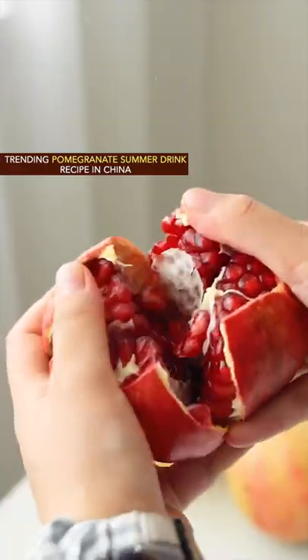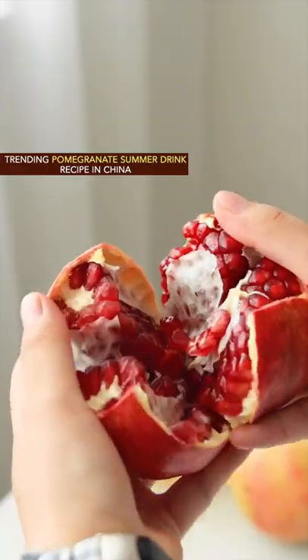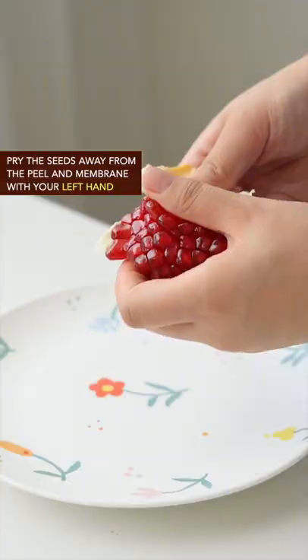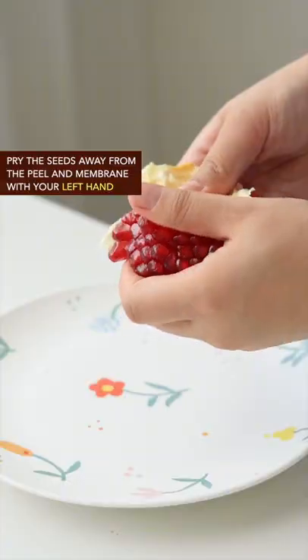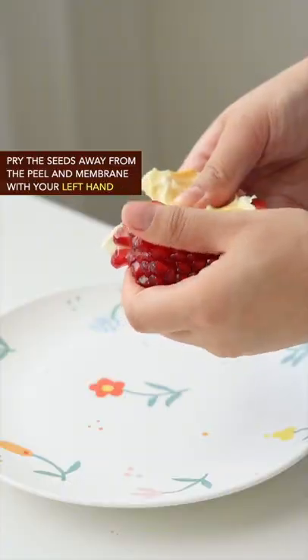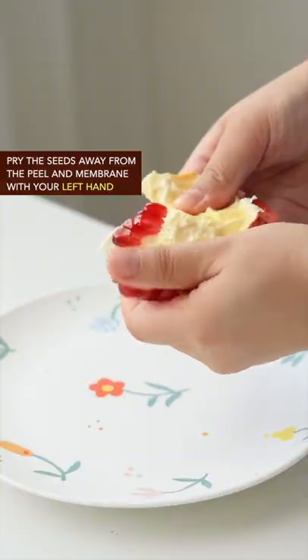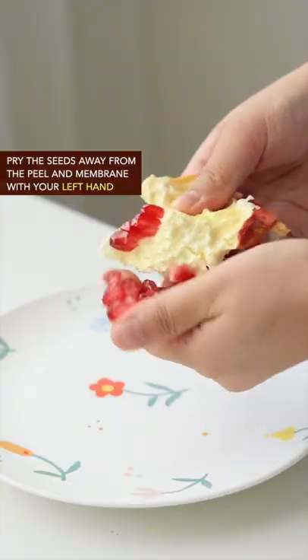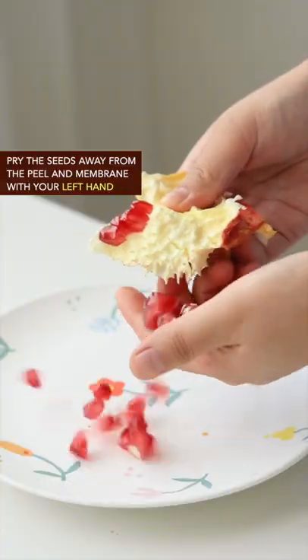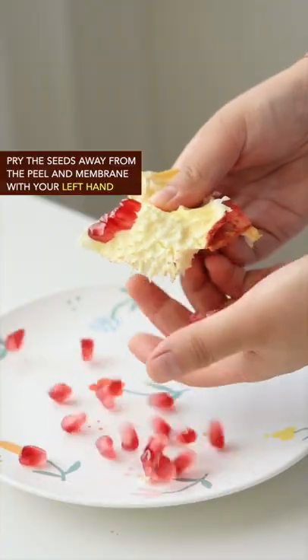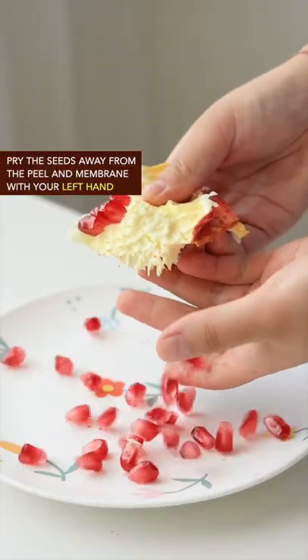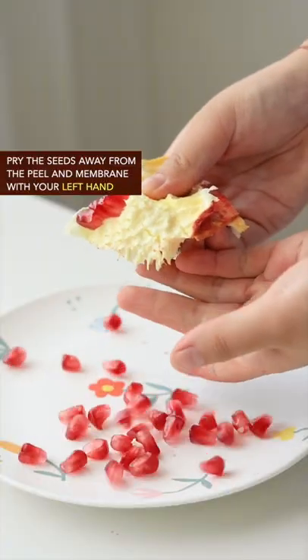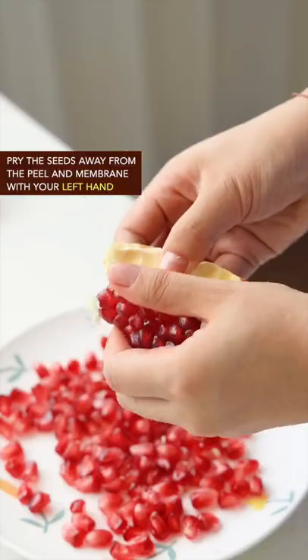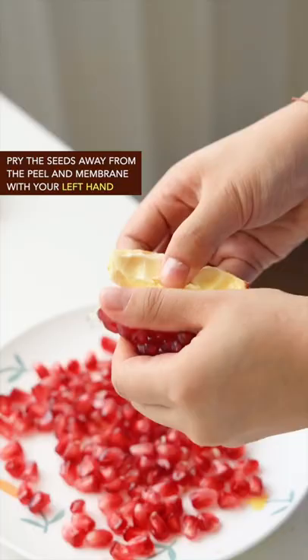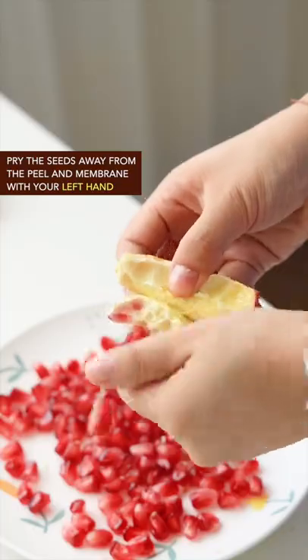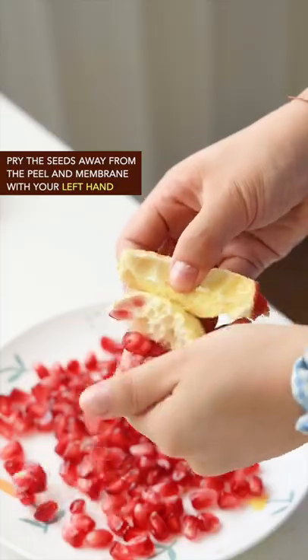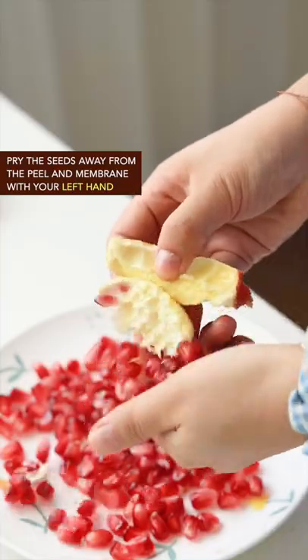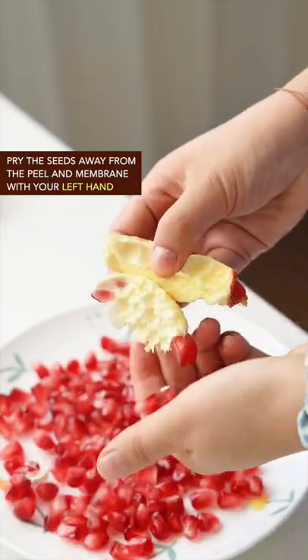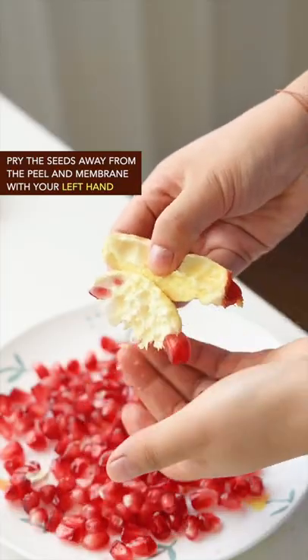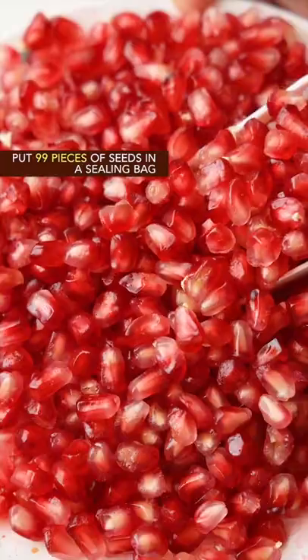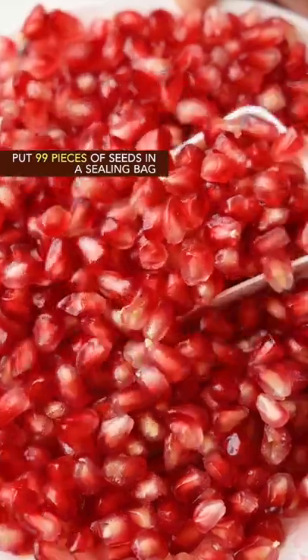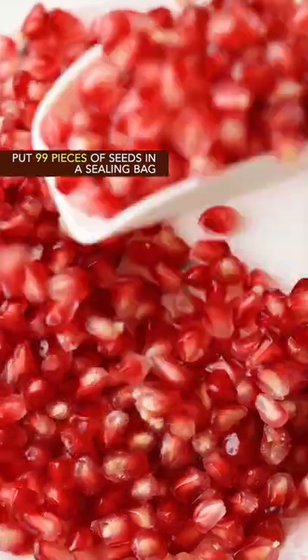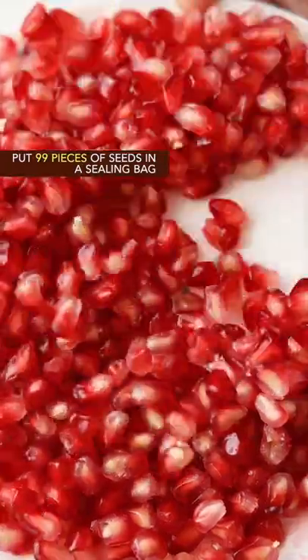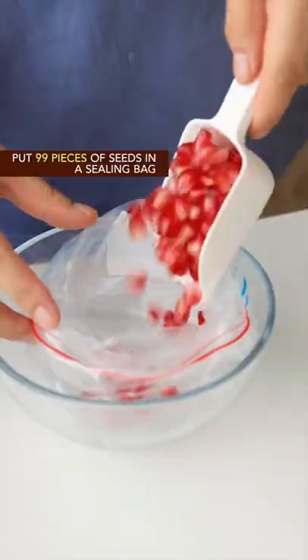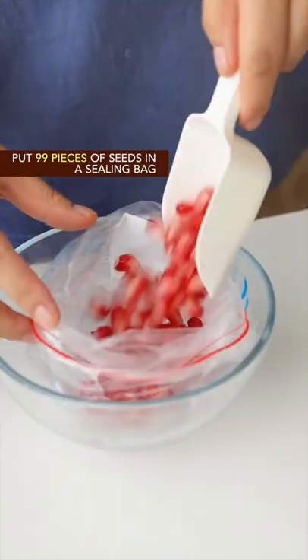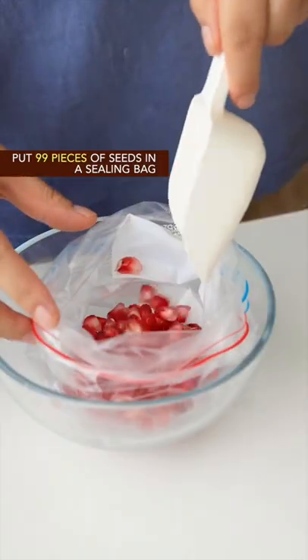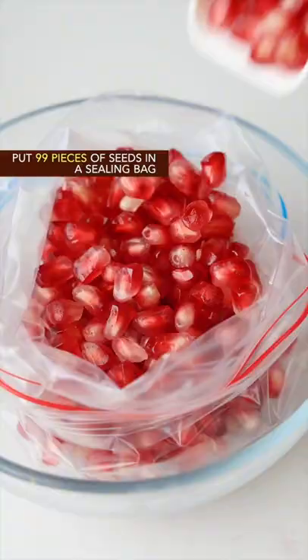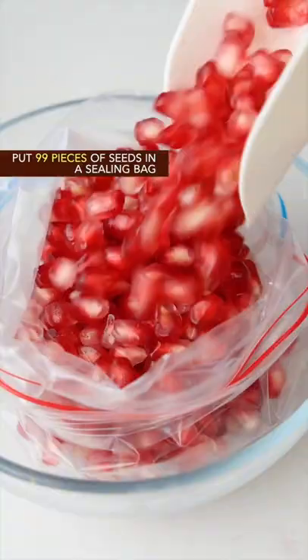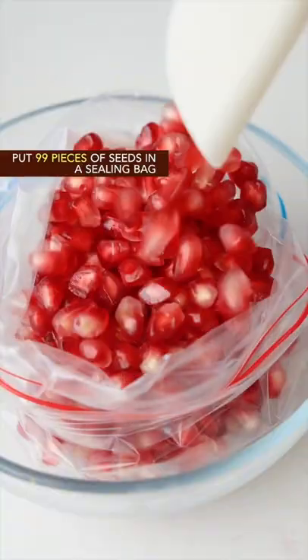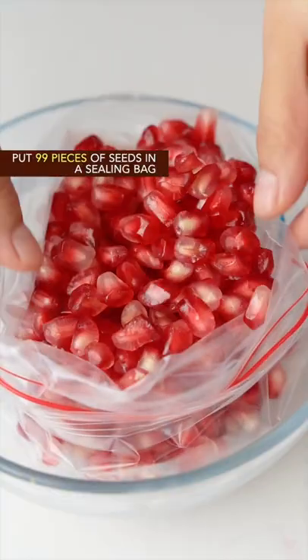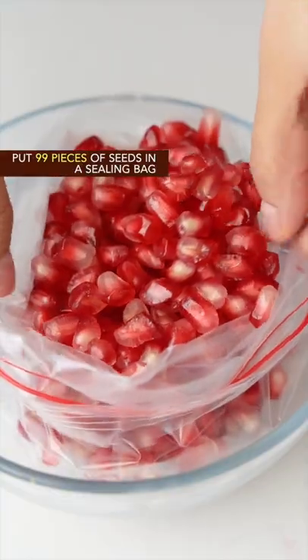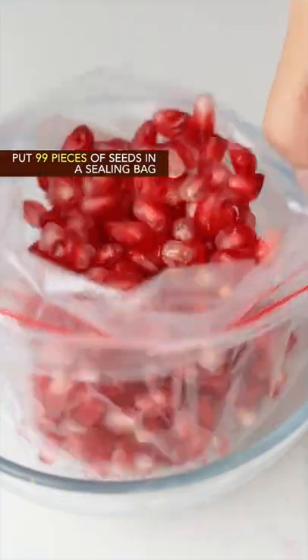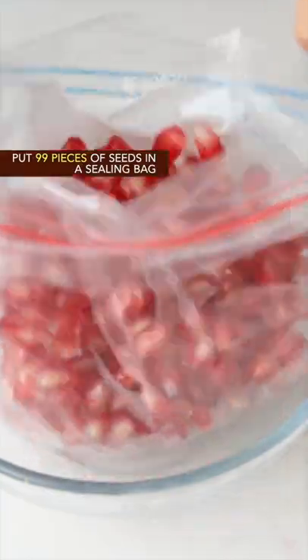Pry the seeds away from the peel and membrane with your left hand. Put 99 pieces of seeds in a sealing bag.